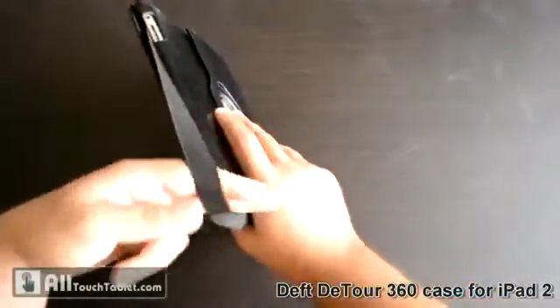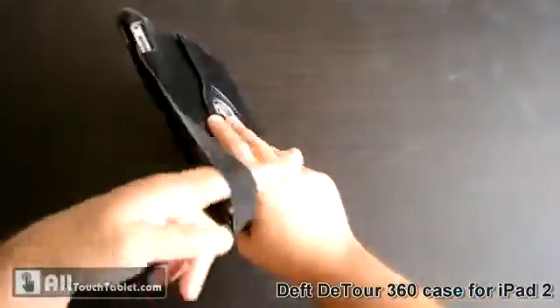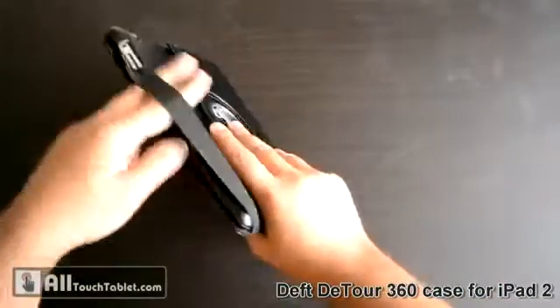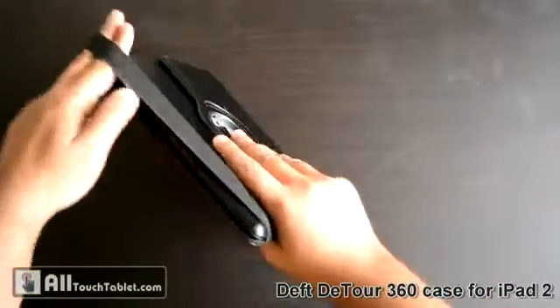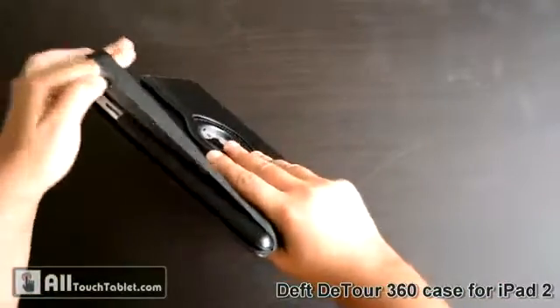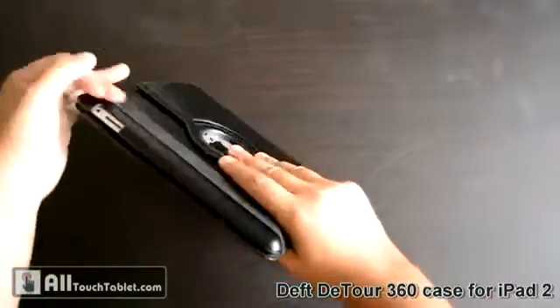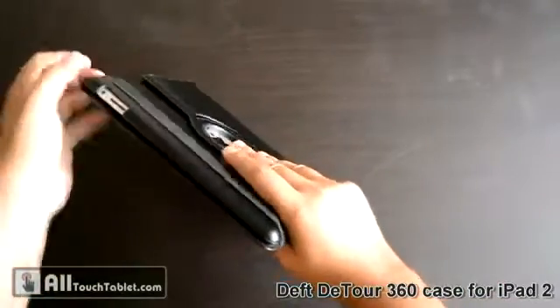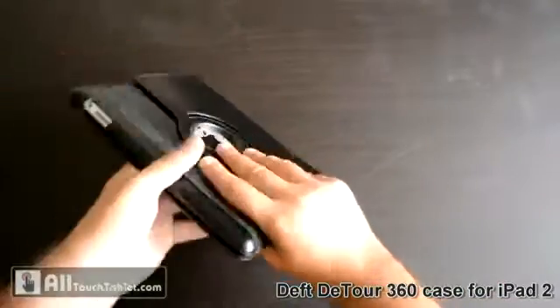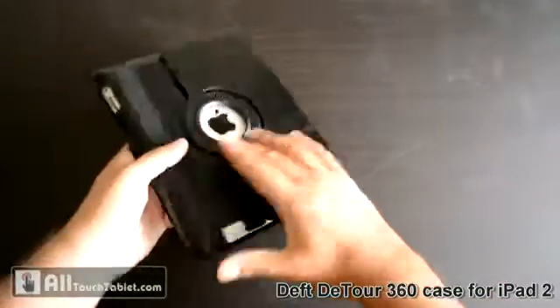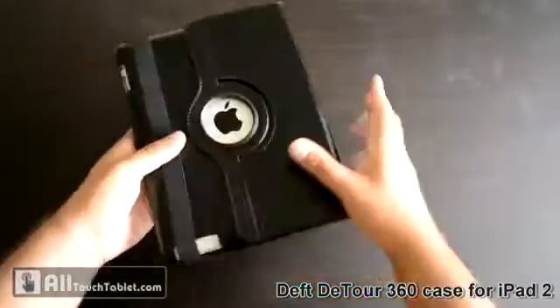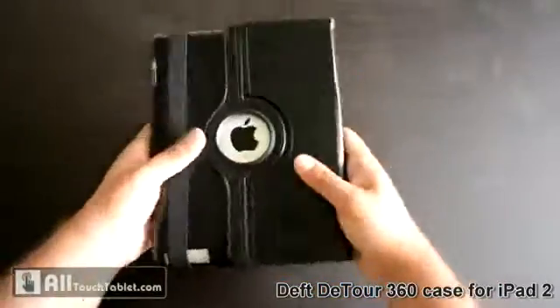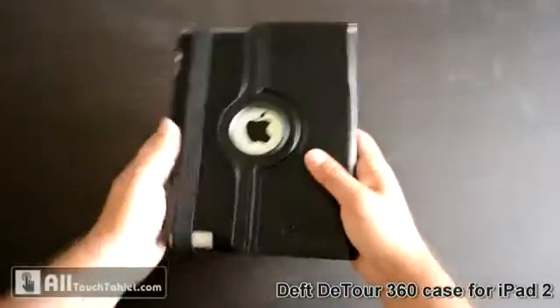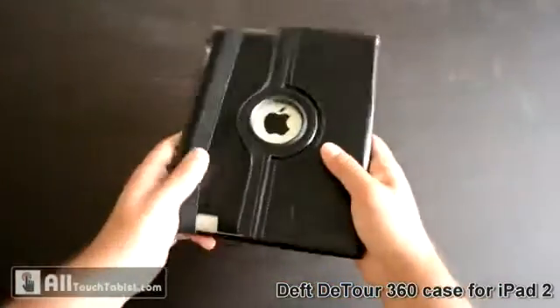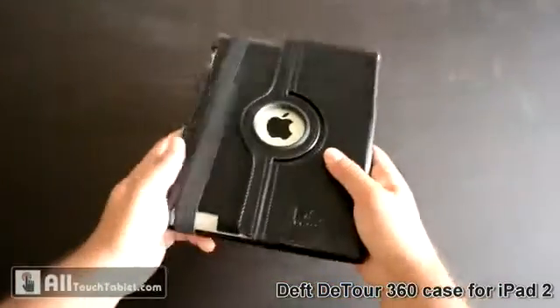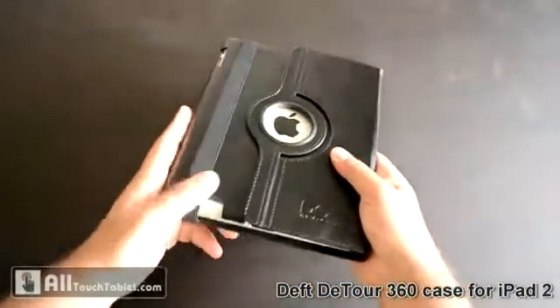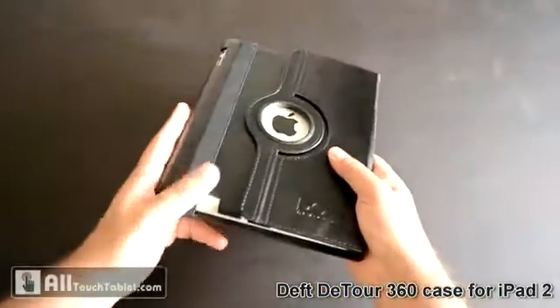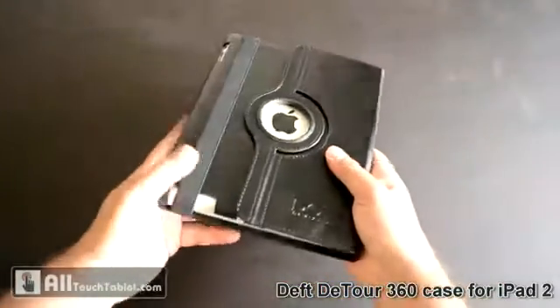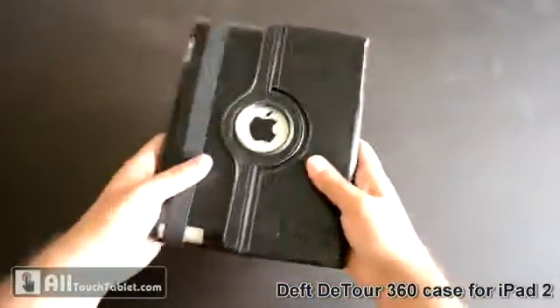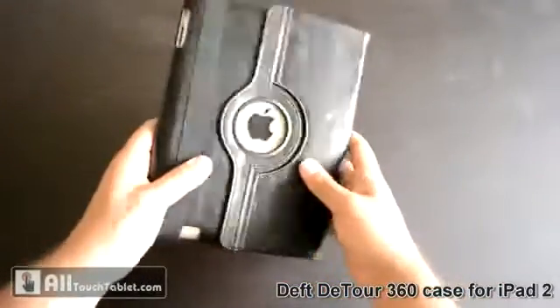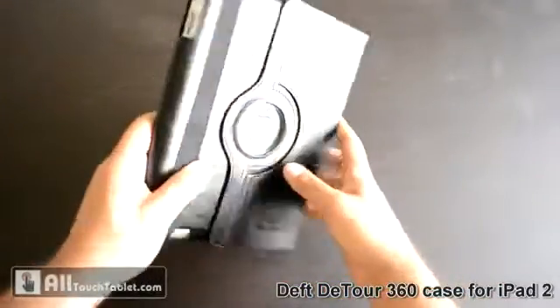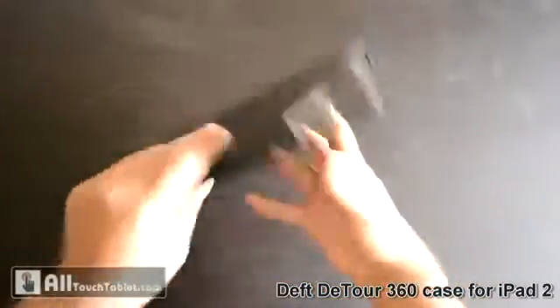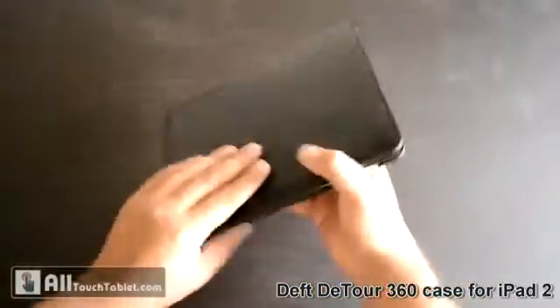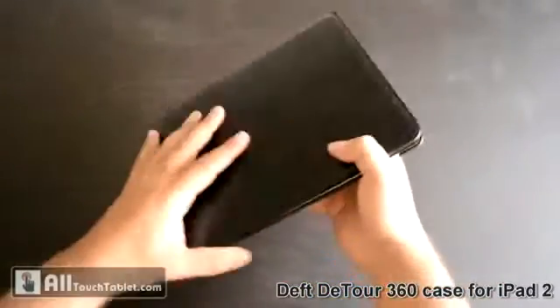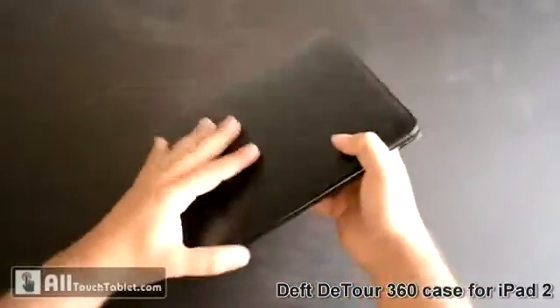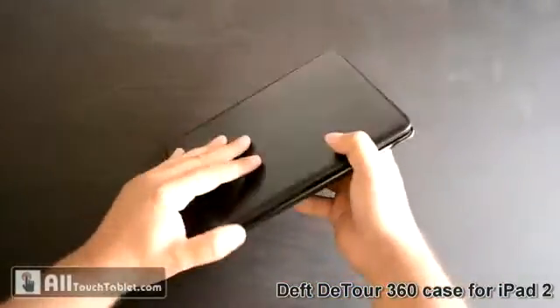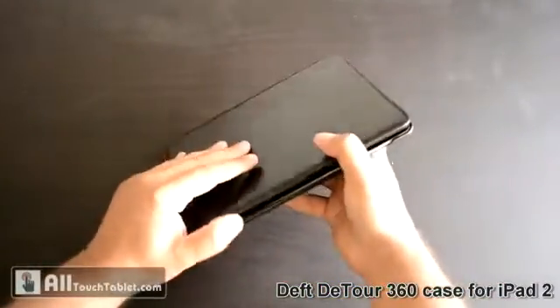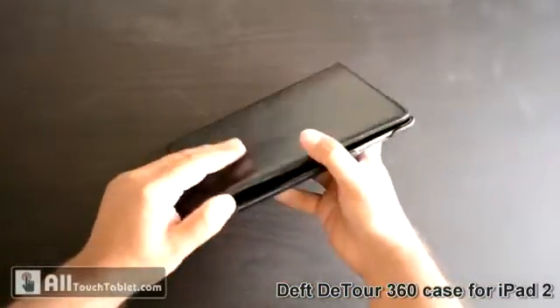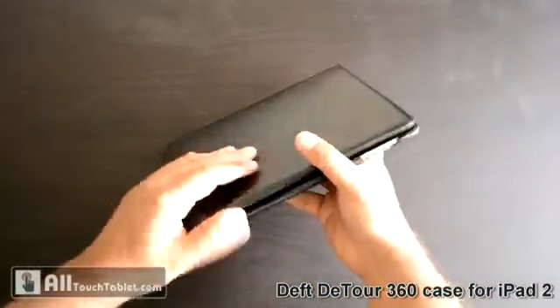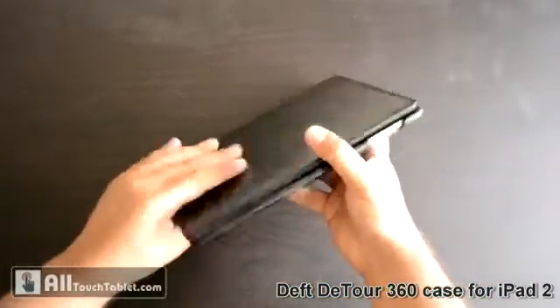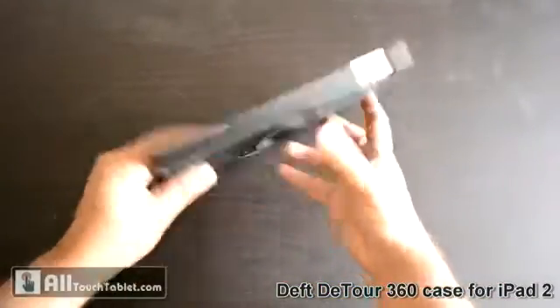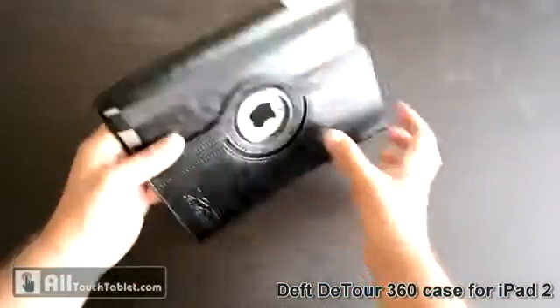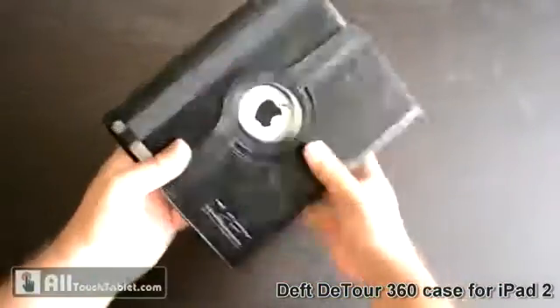You can secure it like this during transportation, so it won't open by mistake.